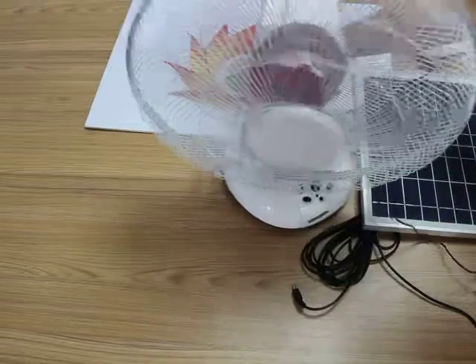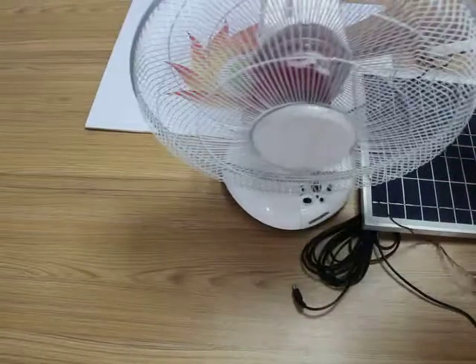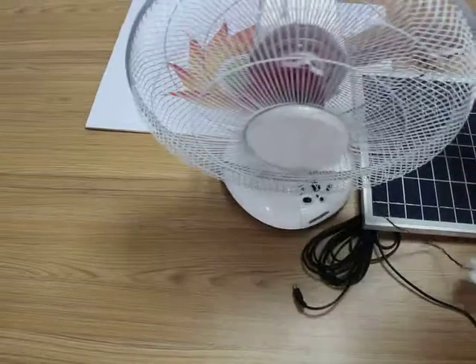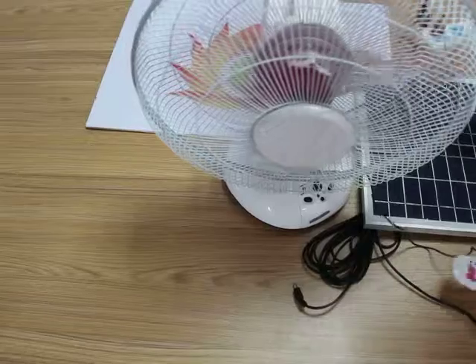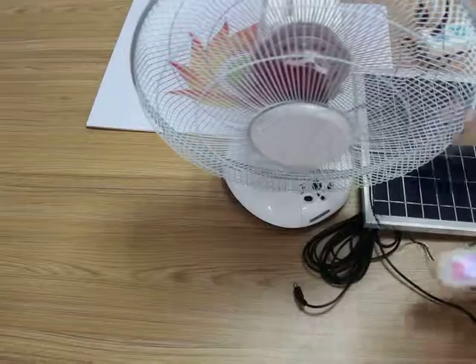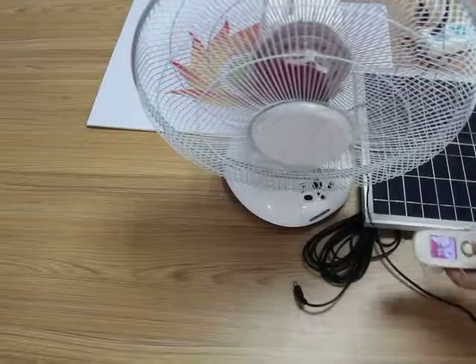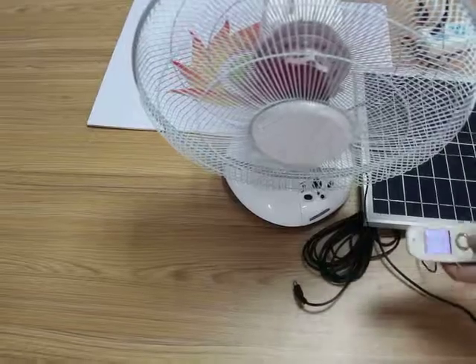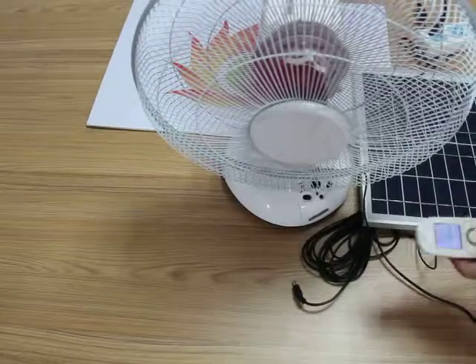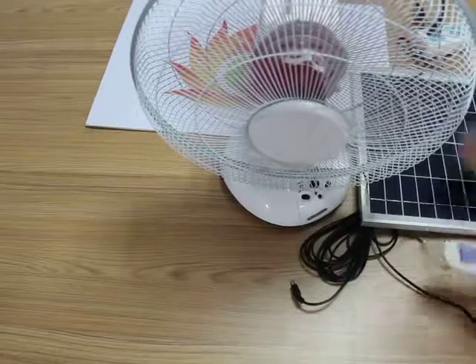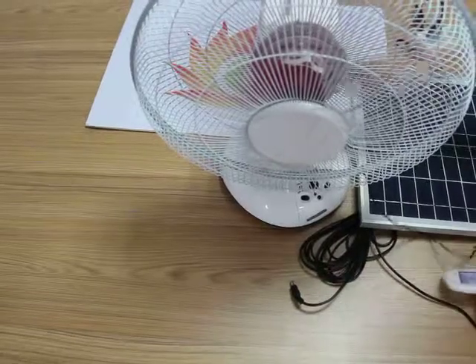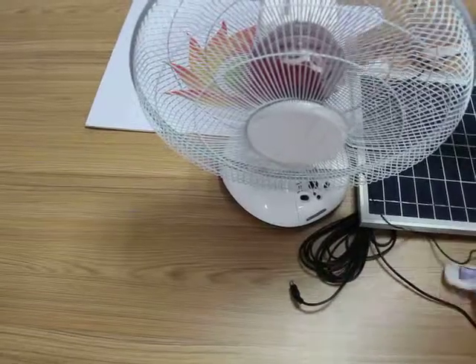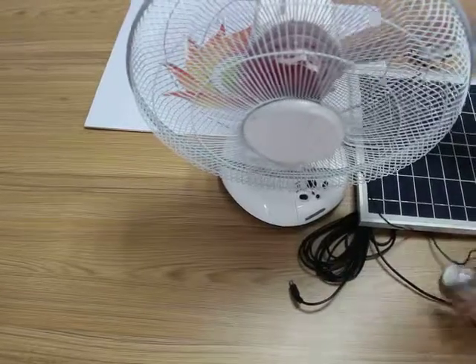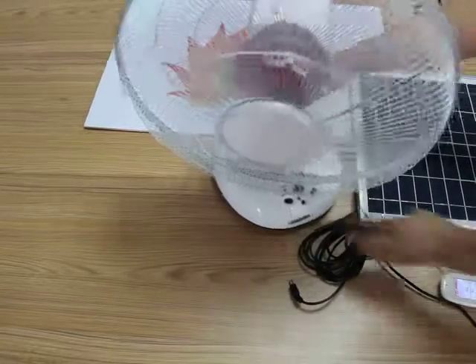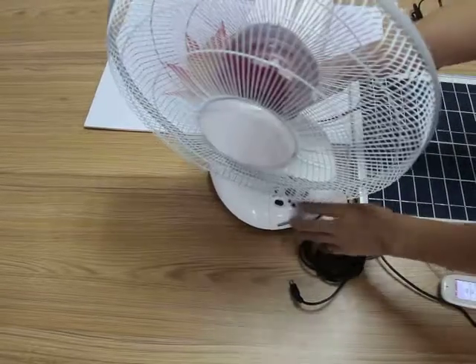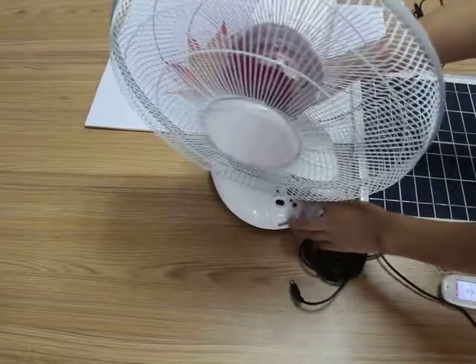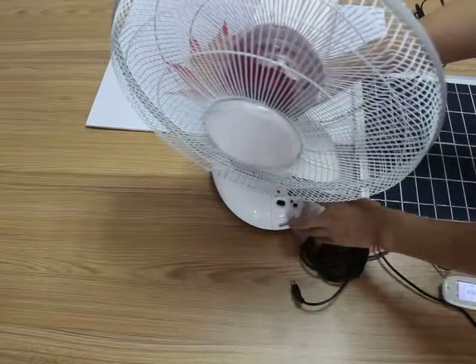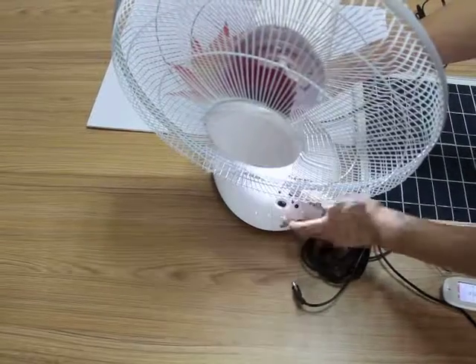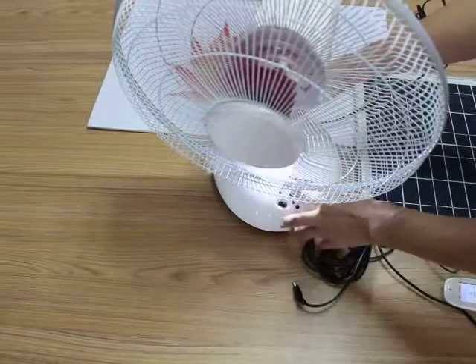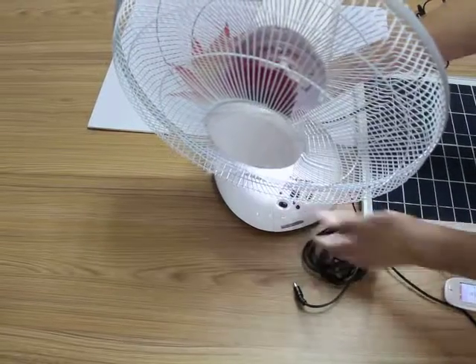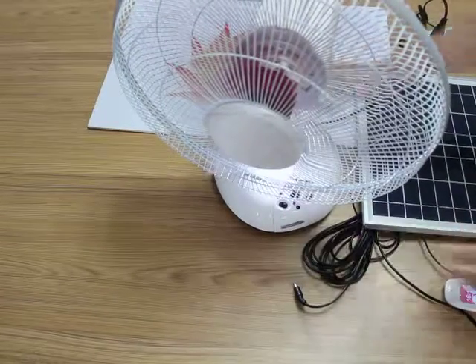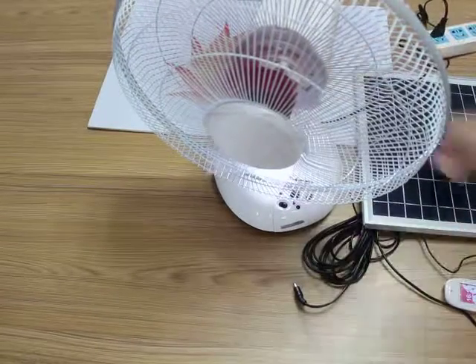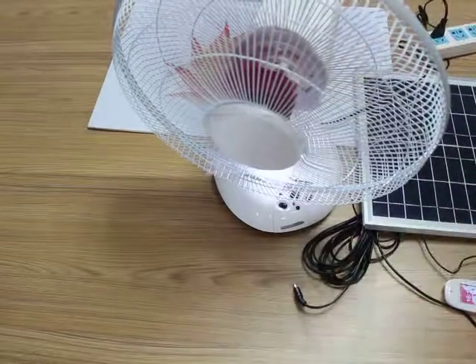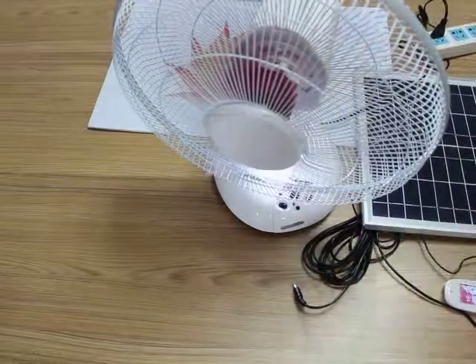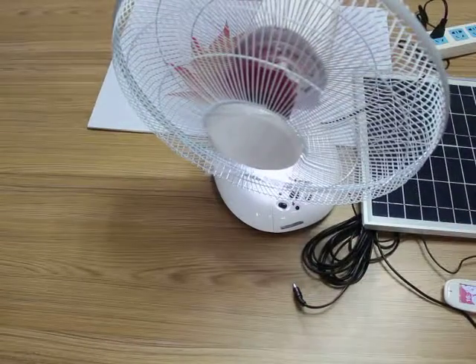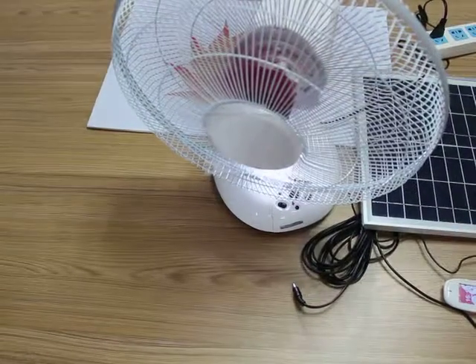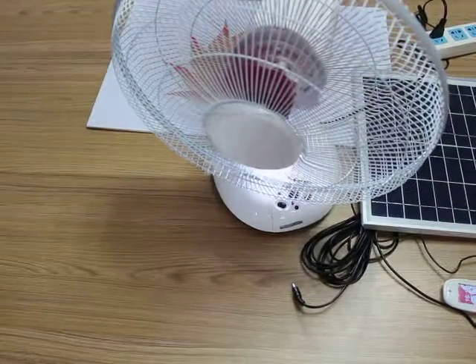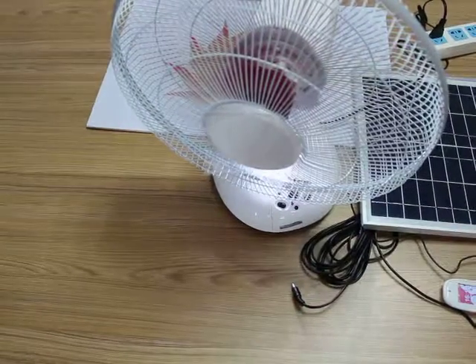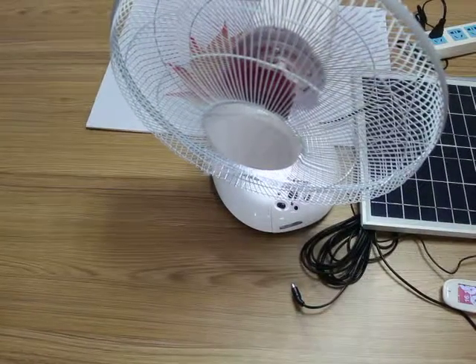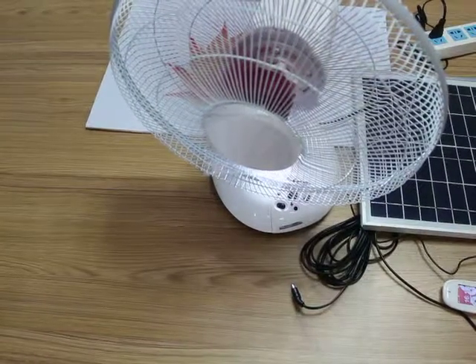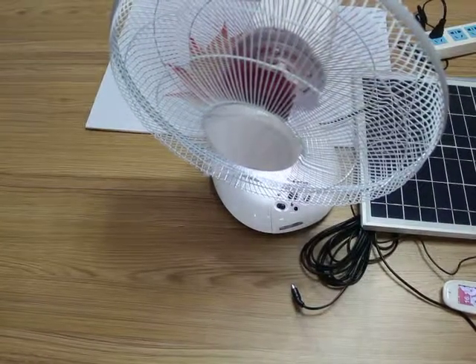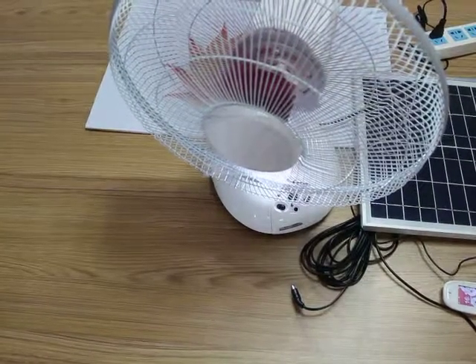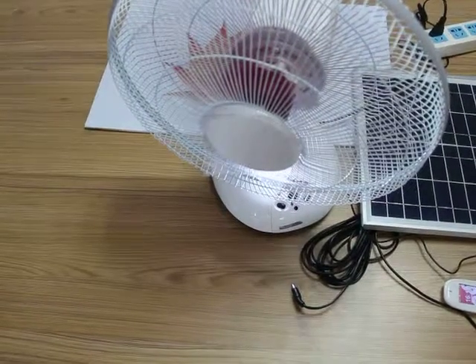And at the same time, you can use the LED lighting as you wish.